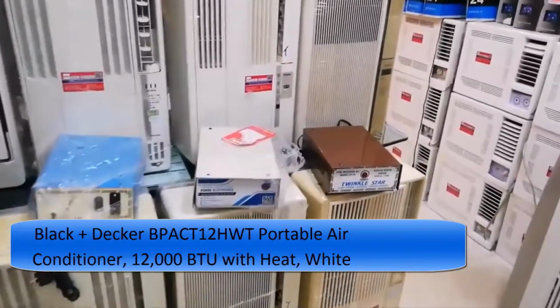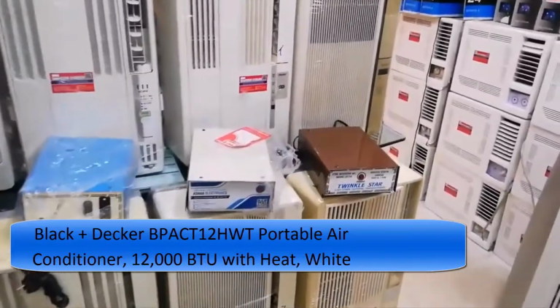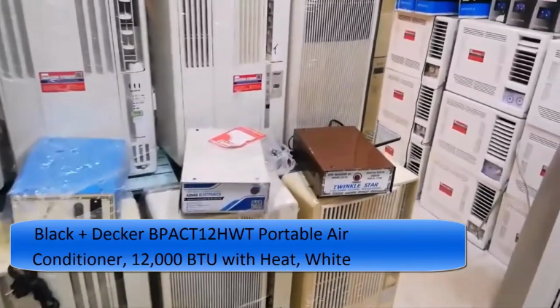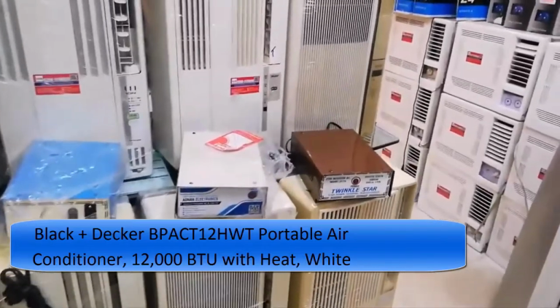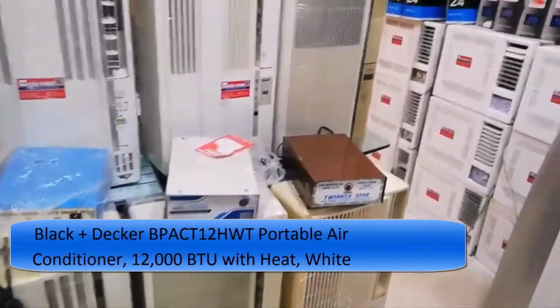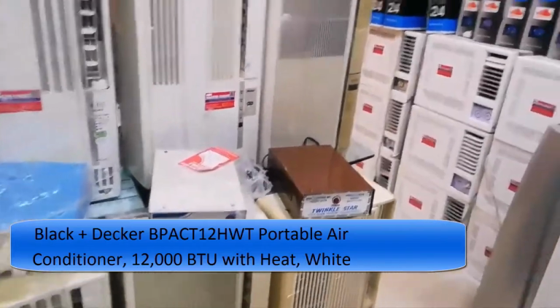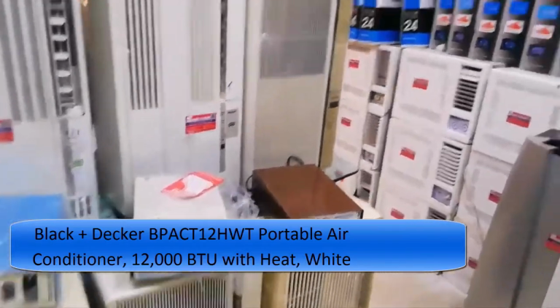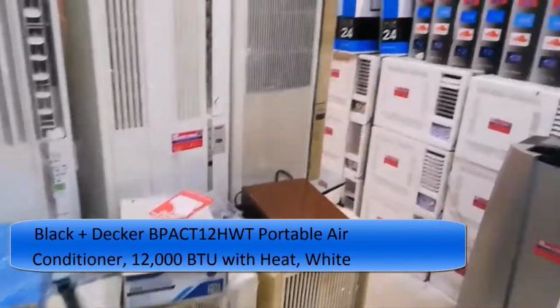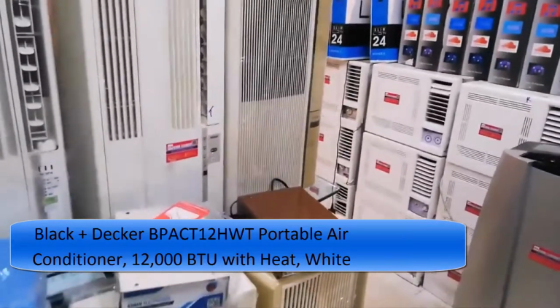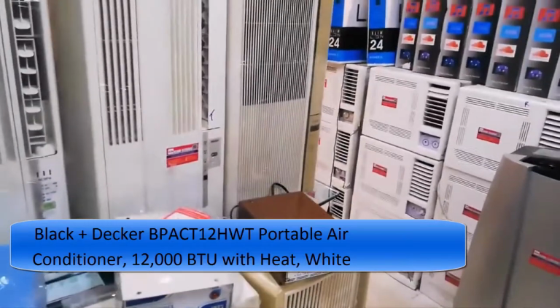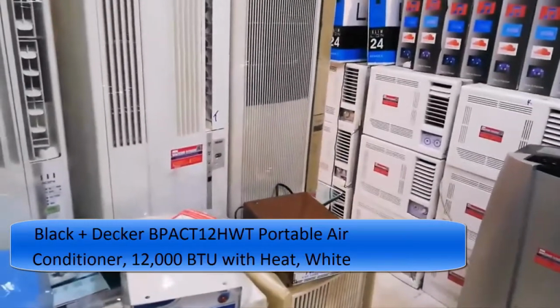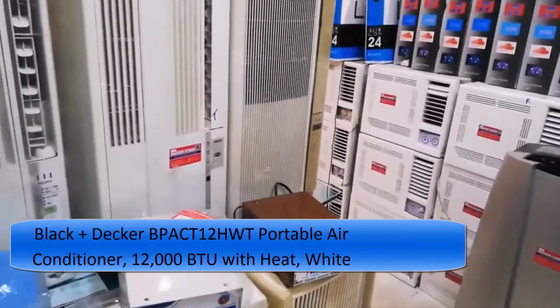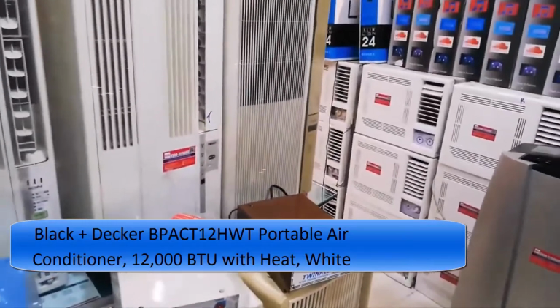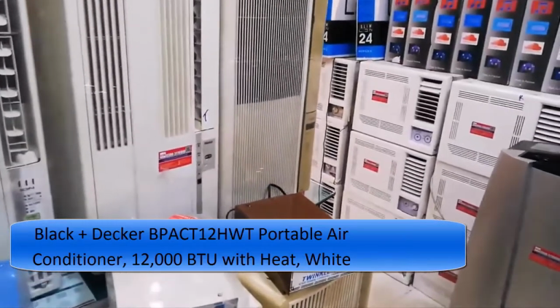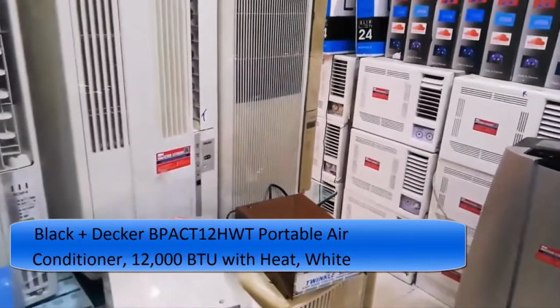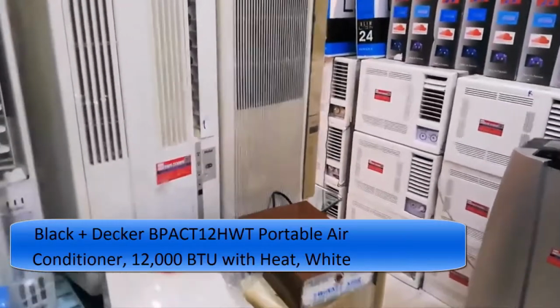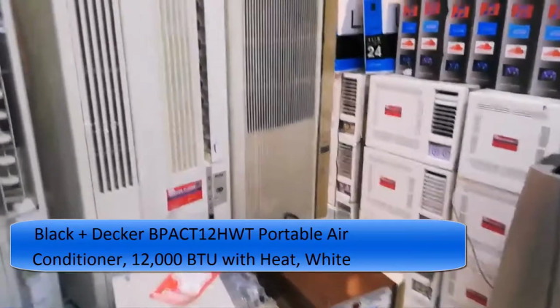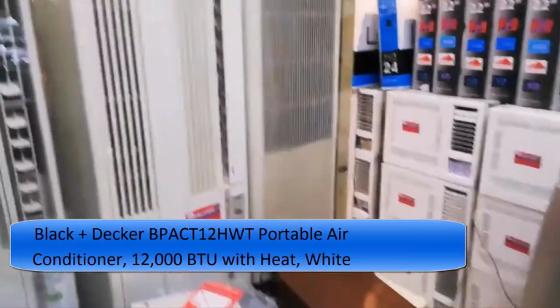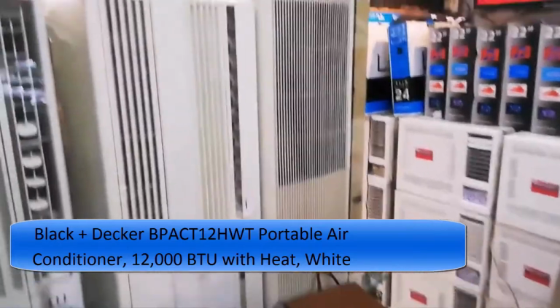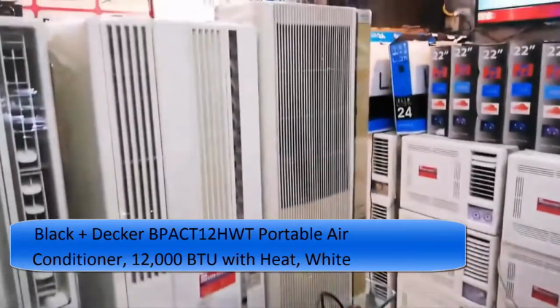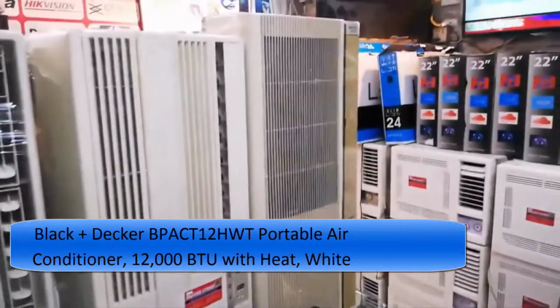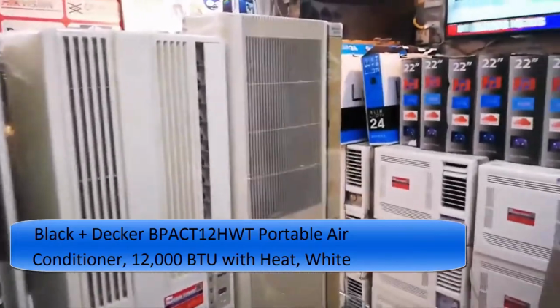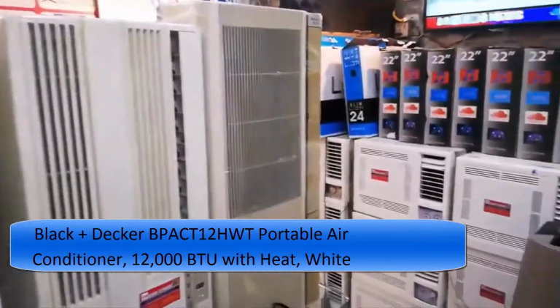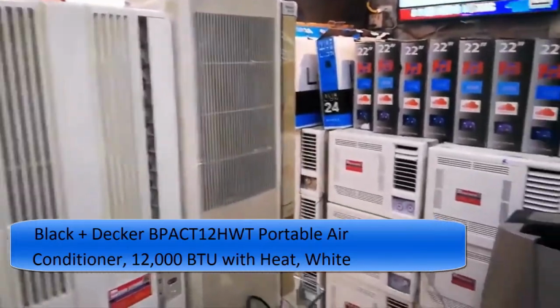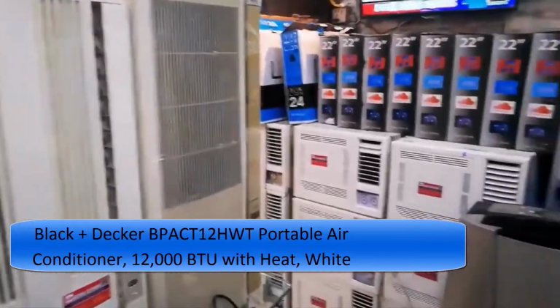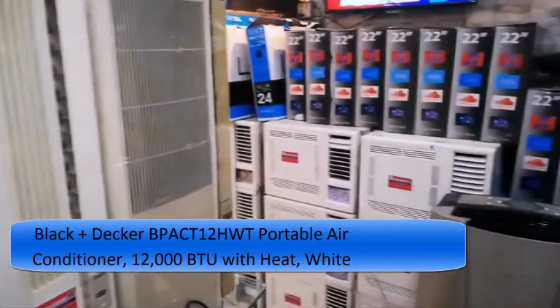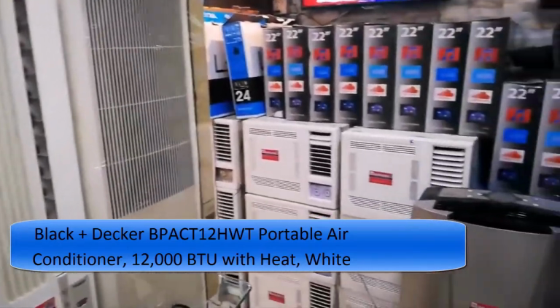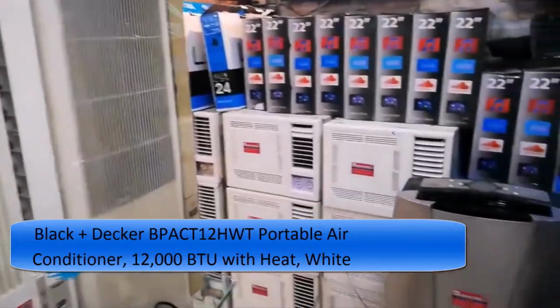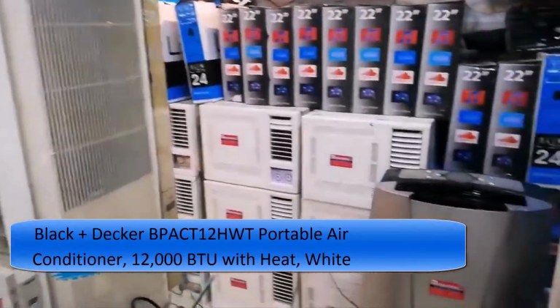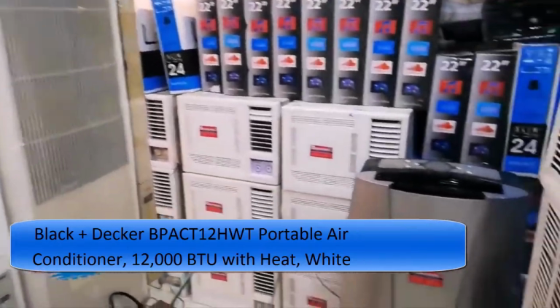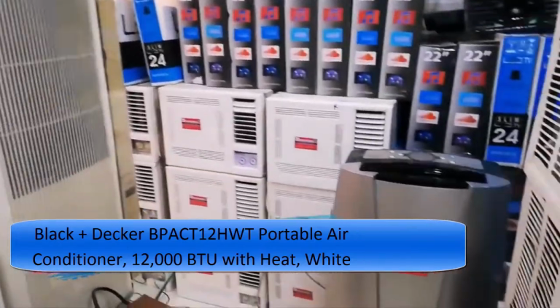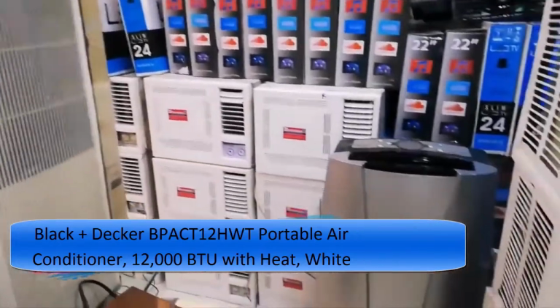Works in double-hung or sliding windows only — no crank windows.